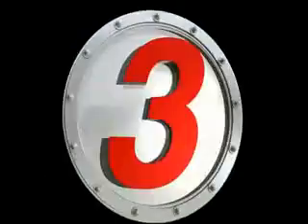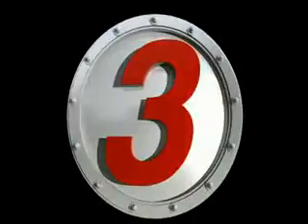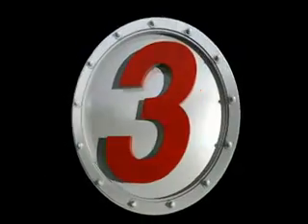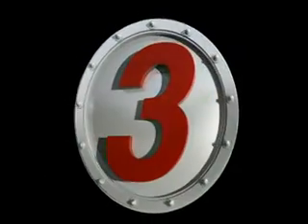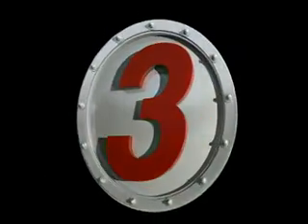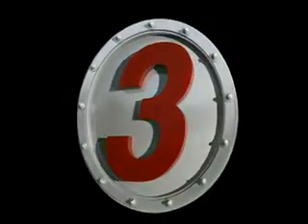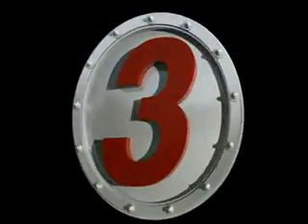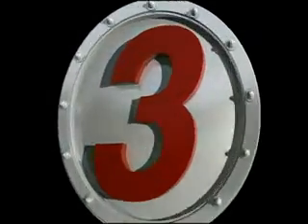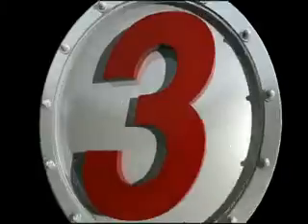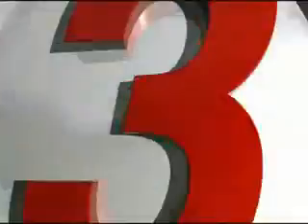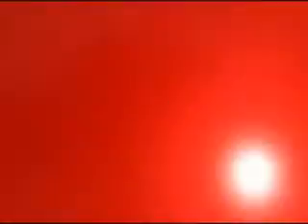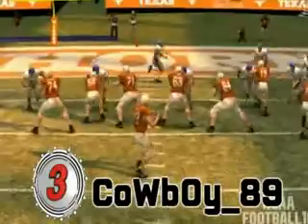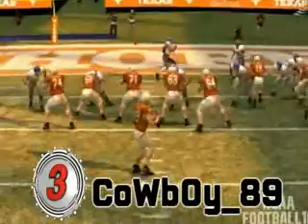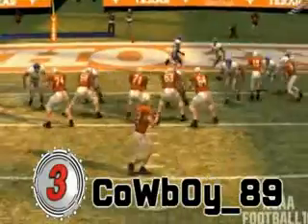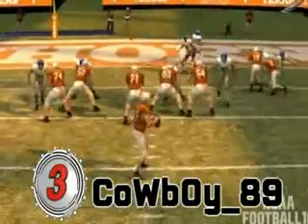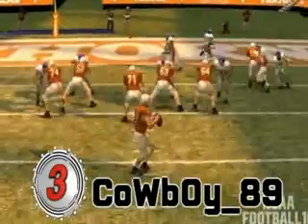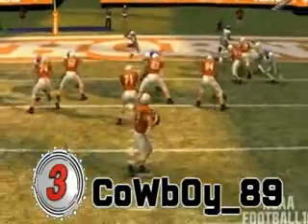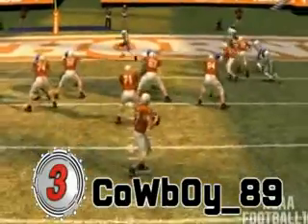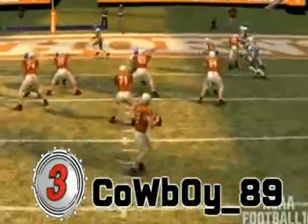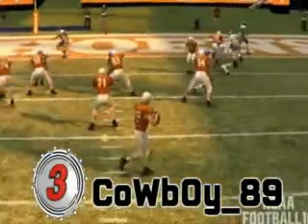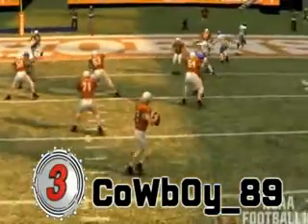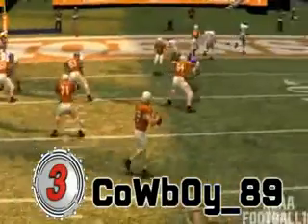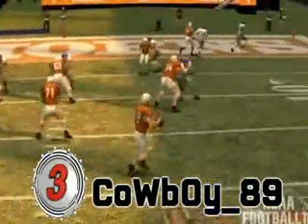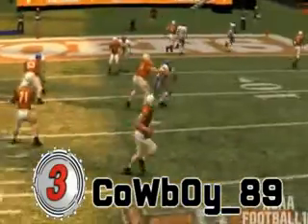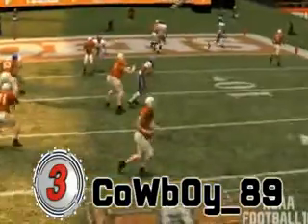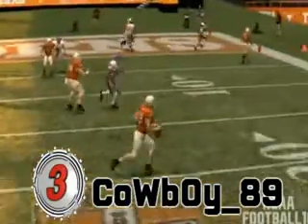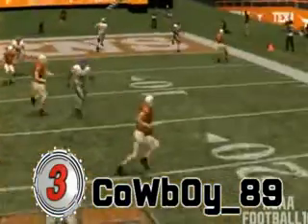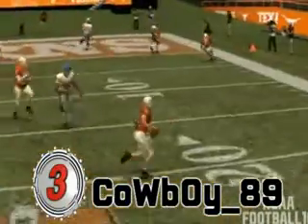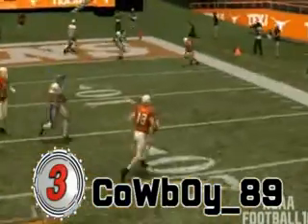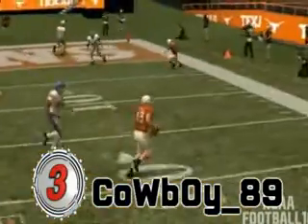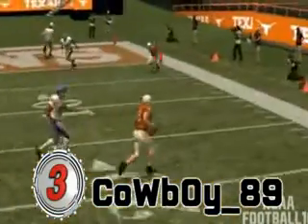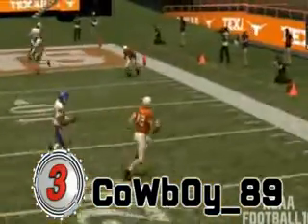Number 3. Number 3. Cowboy Up 89, Texas vs. Kansas.